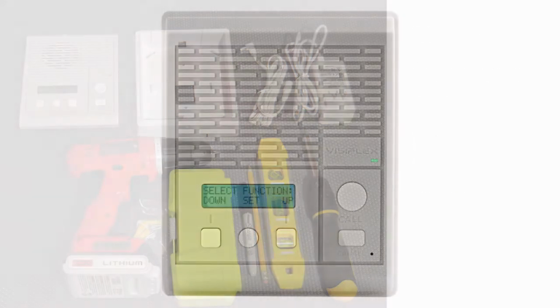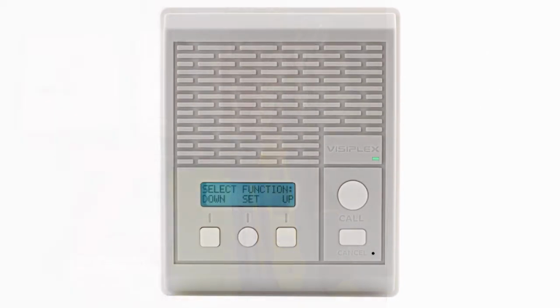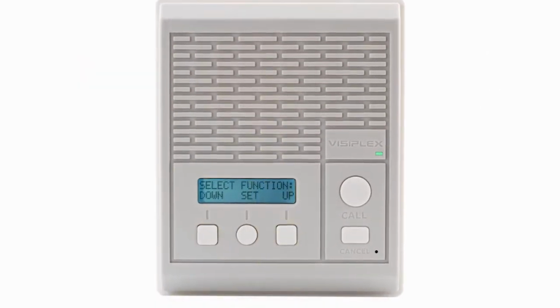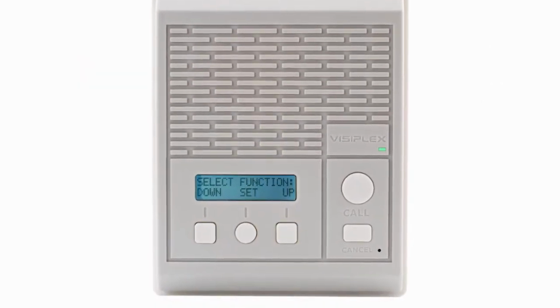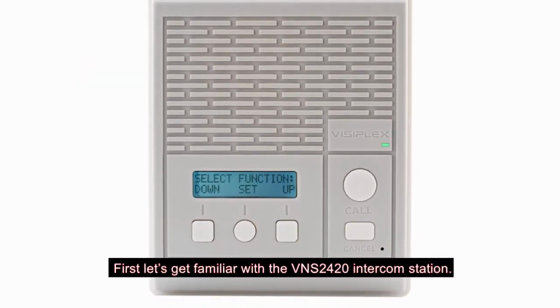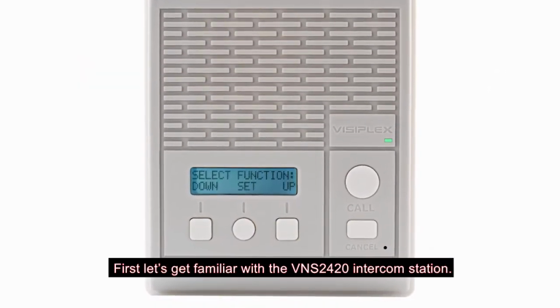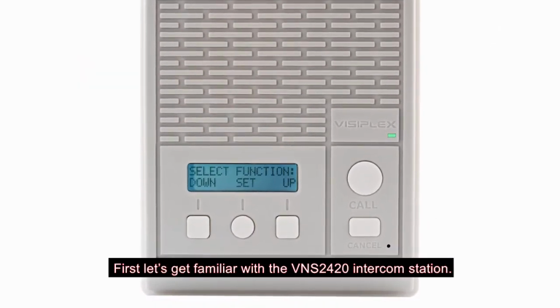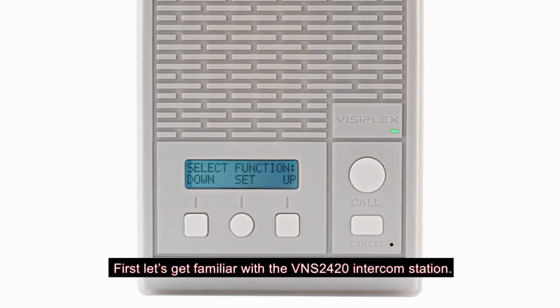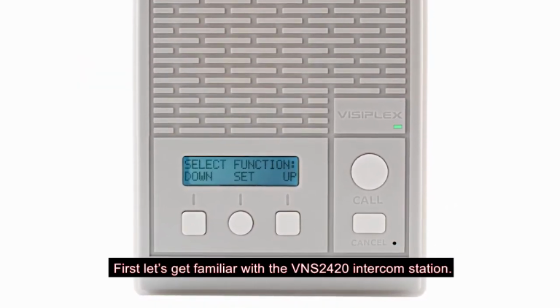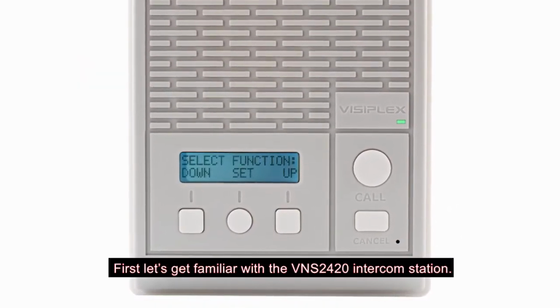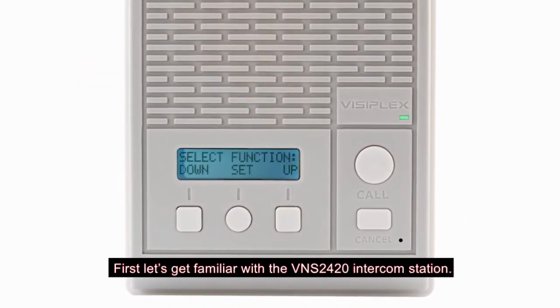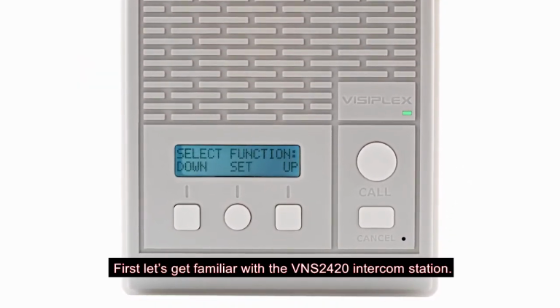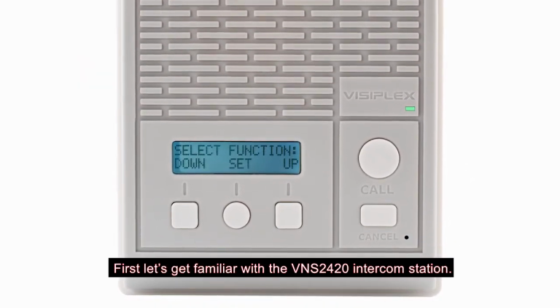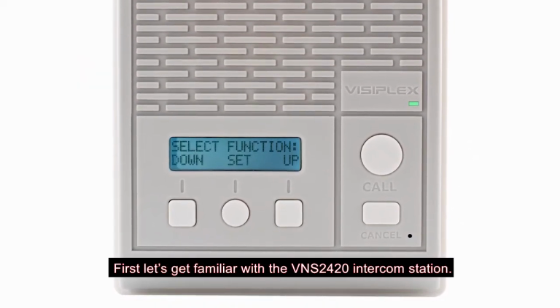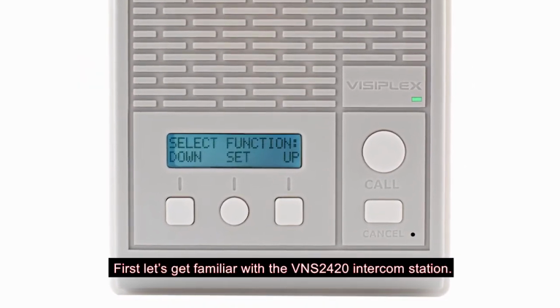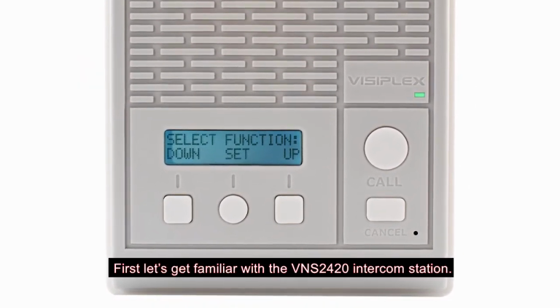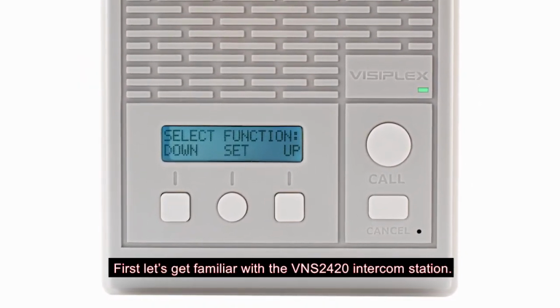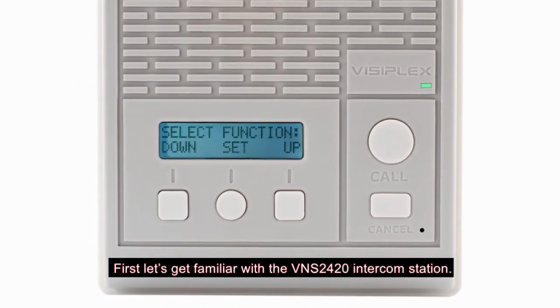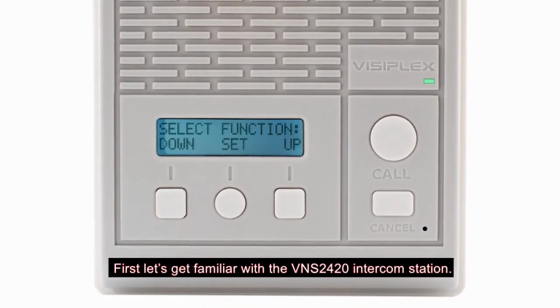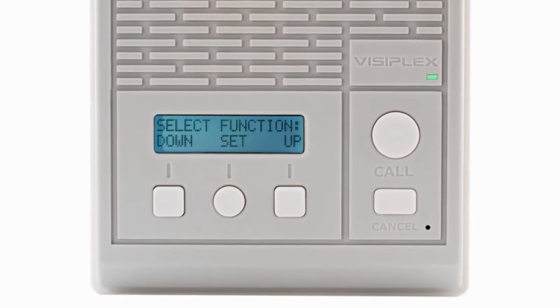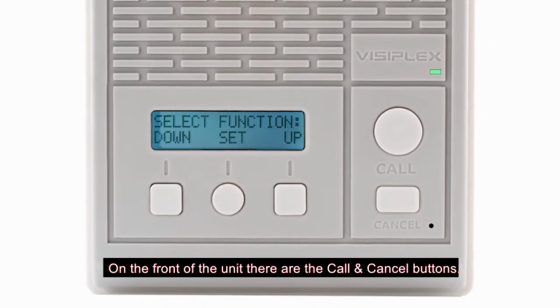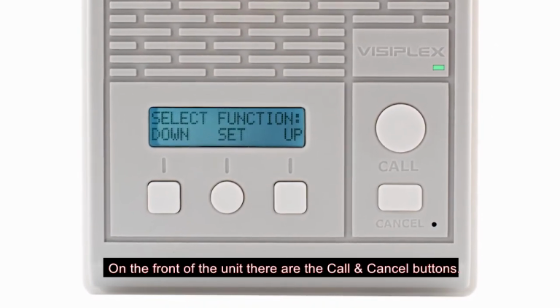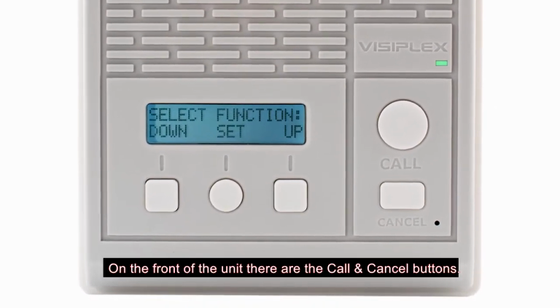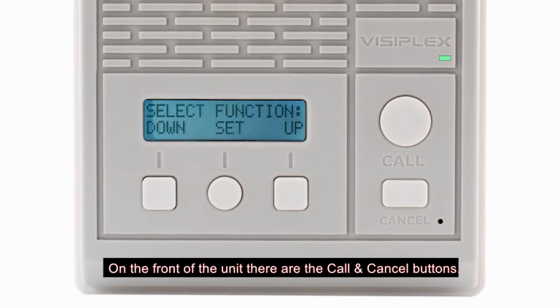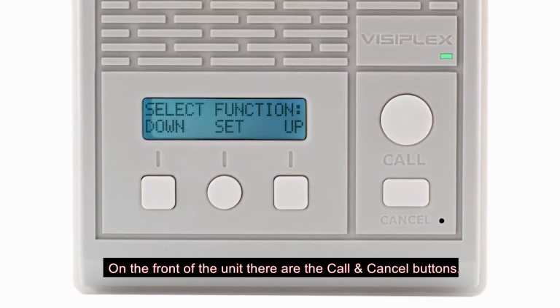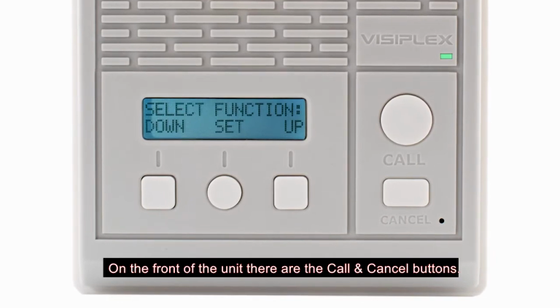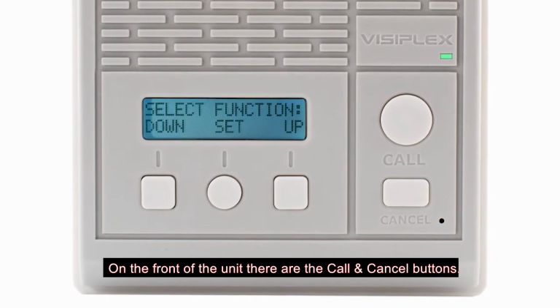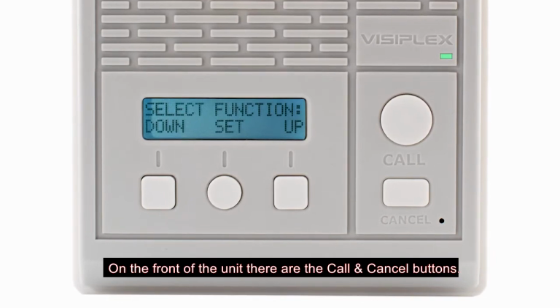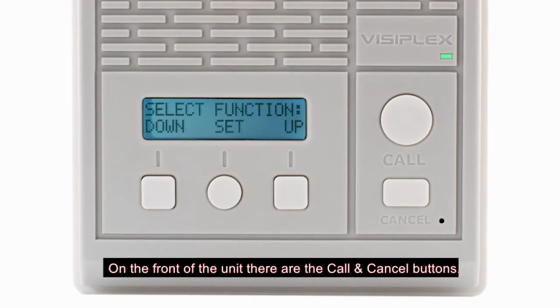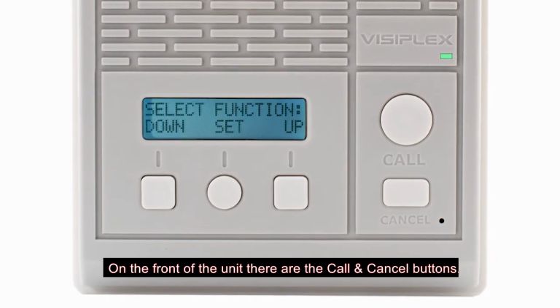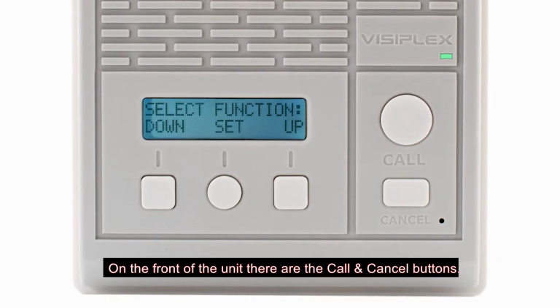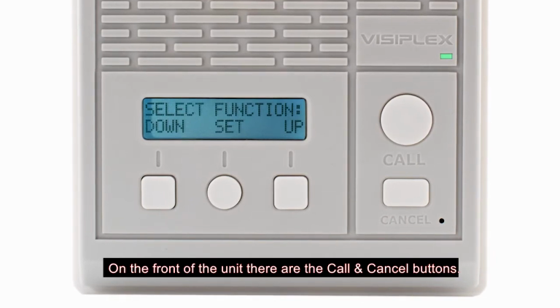First, let's get familiar with the VNS2420 intercom station. On the front of the unit, there are the call and cancel buttons.